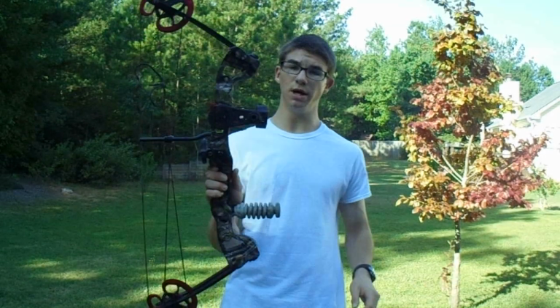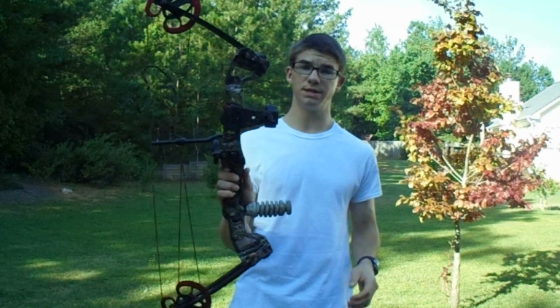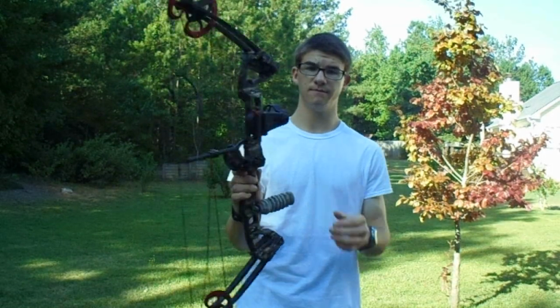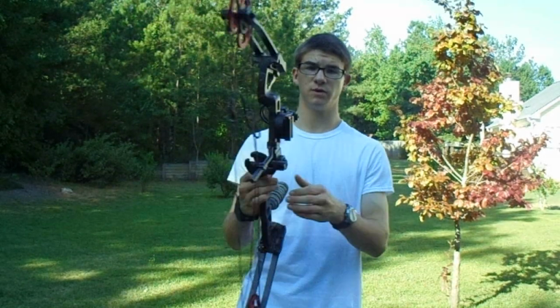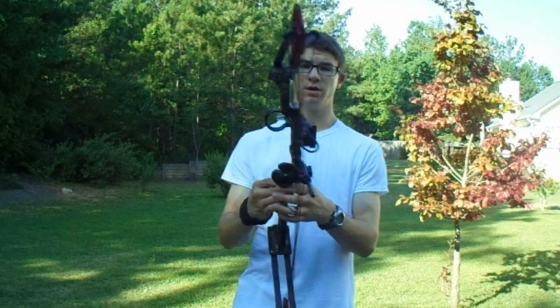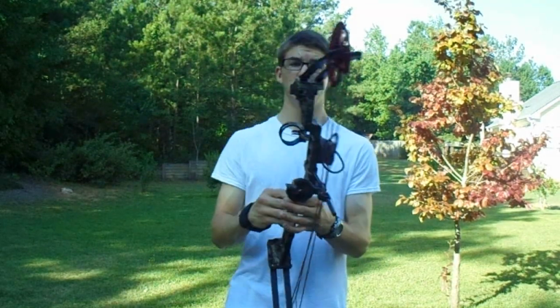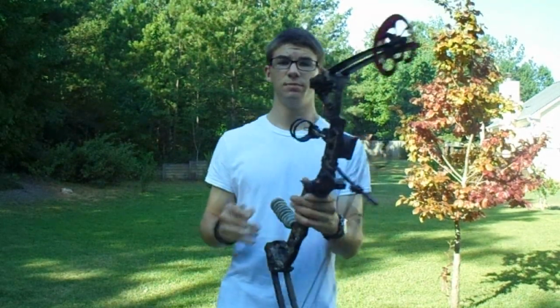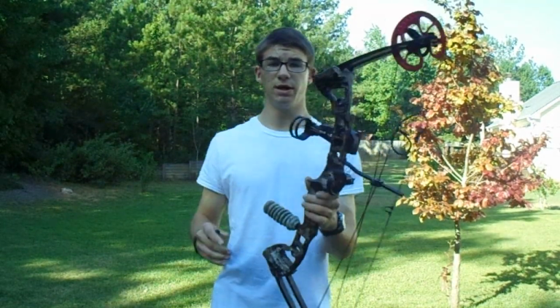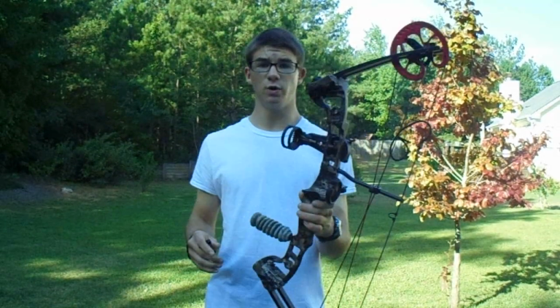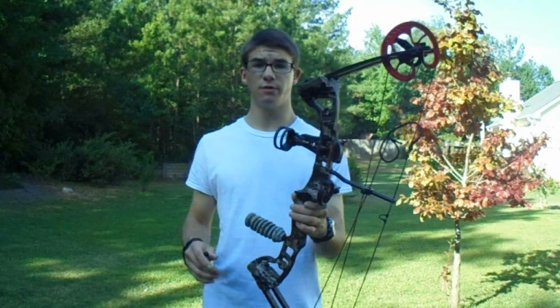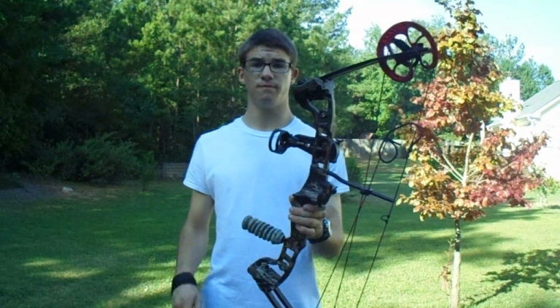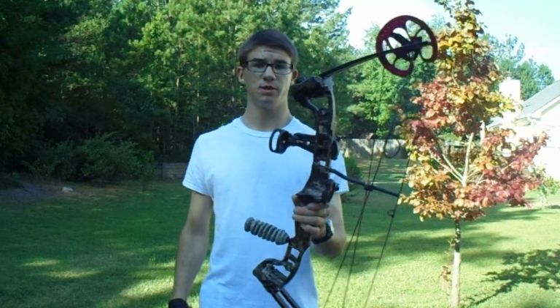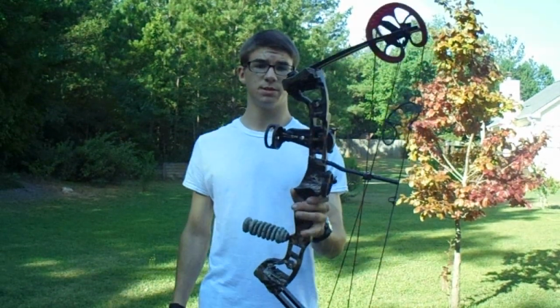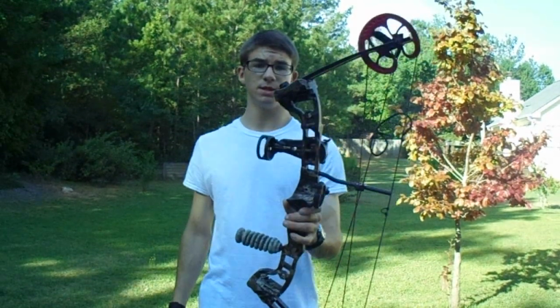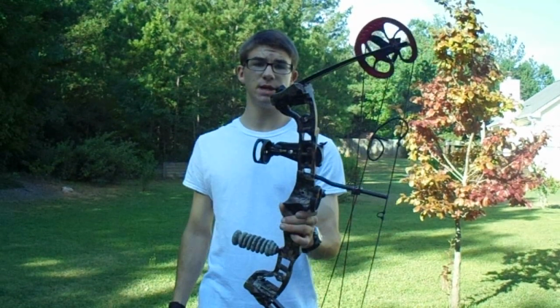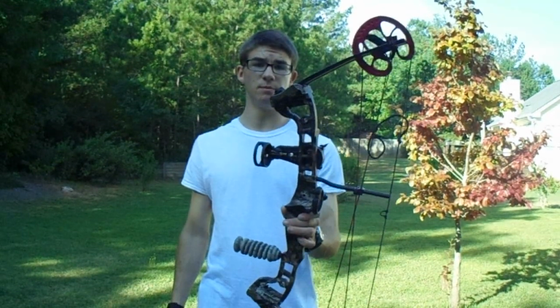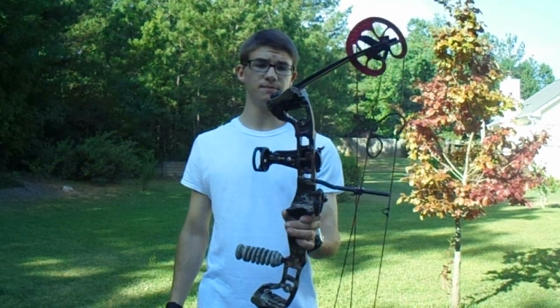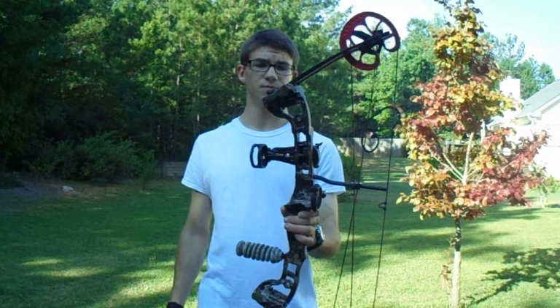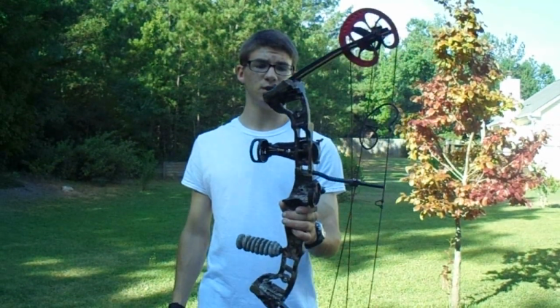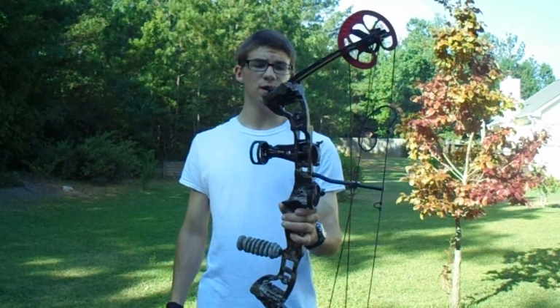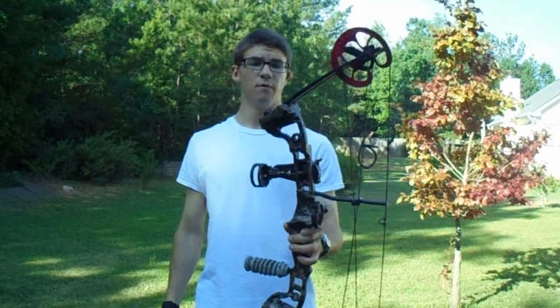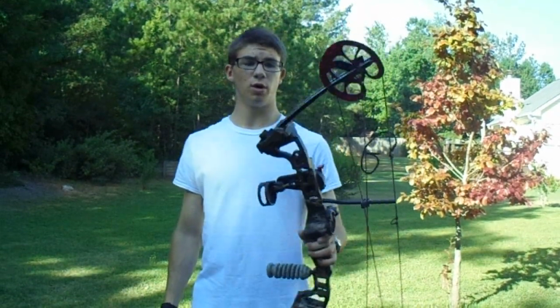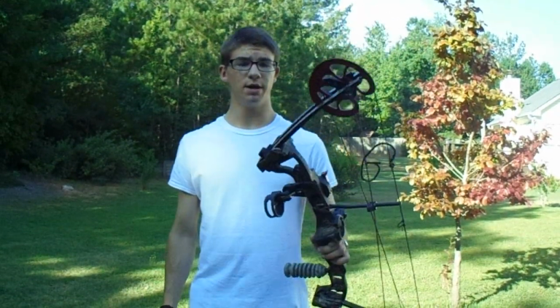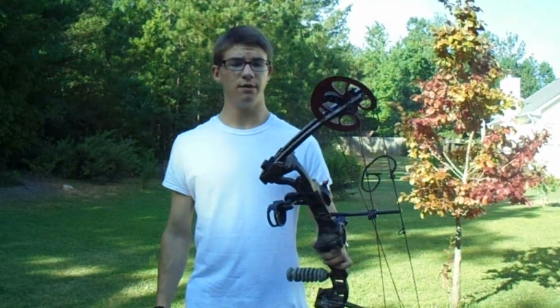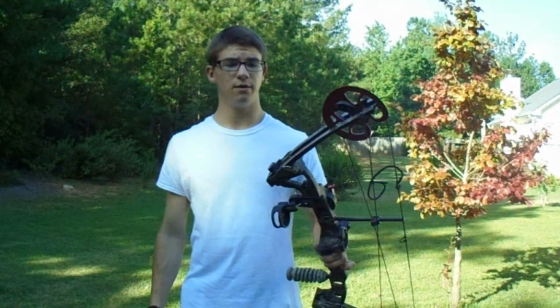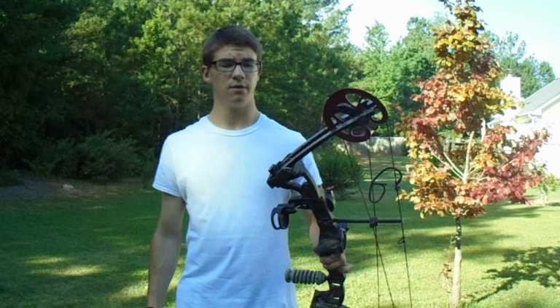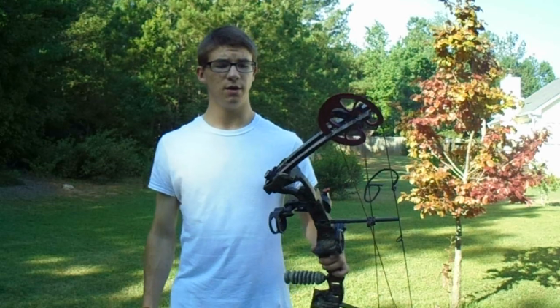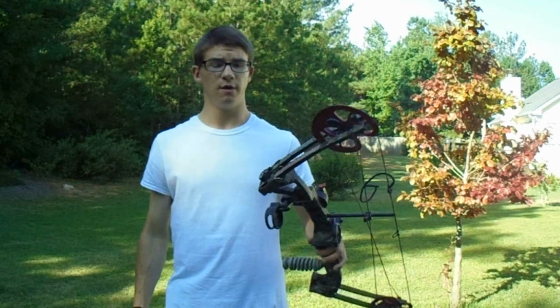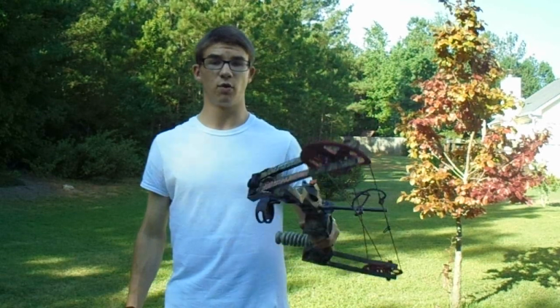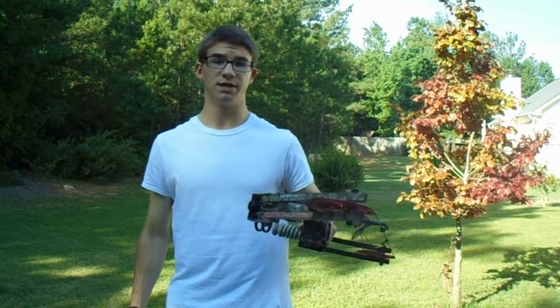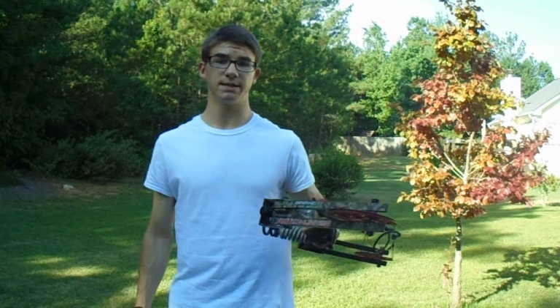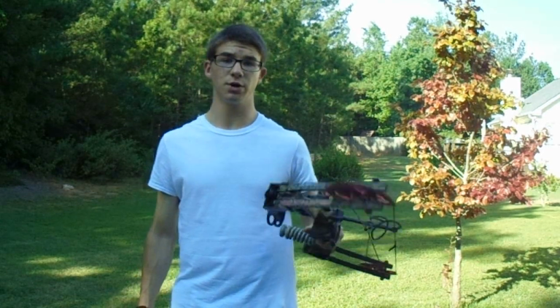But to begin with, this is my setup — the Barnett Vortex Hunter.